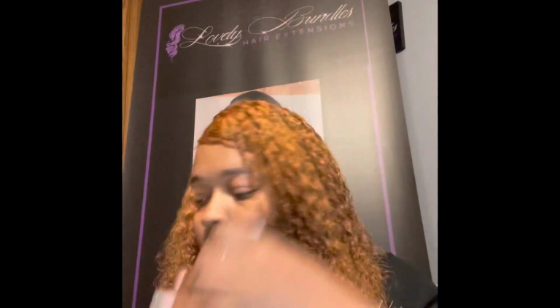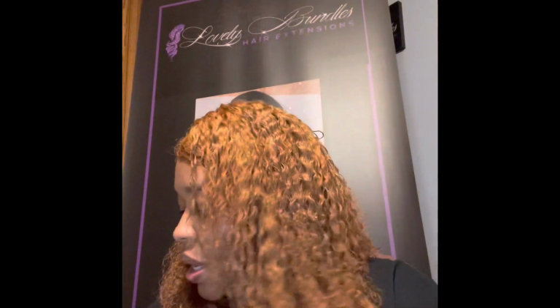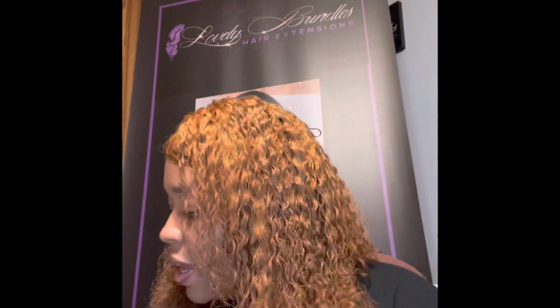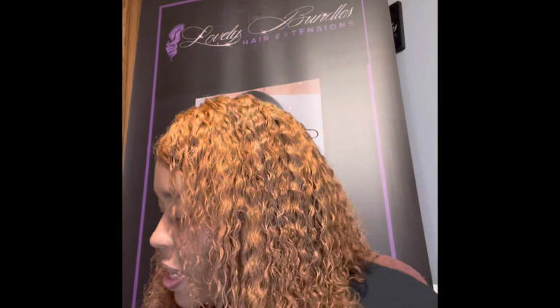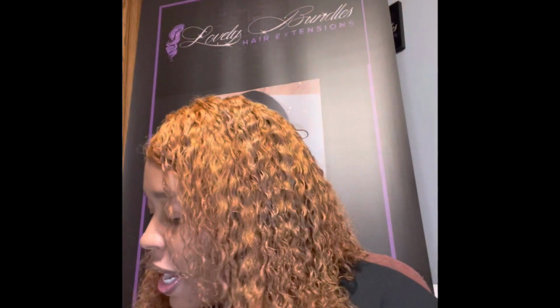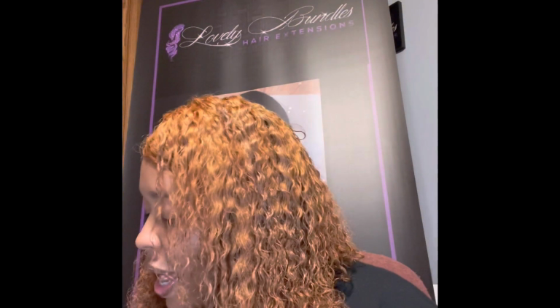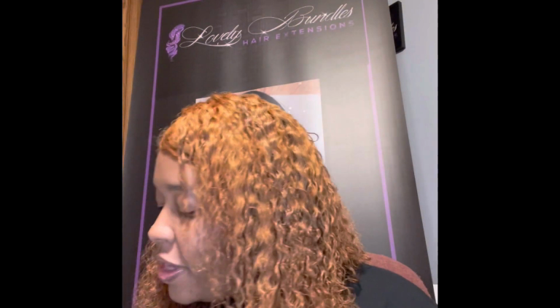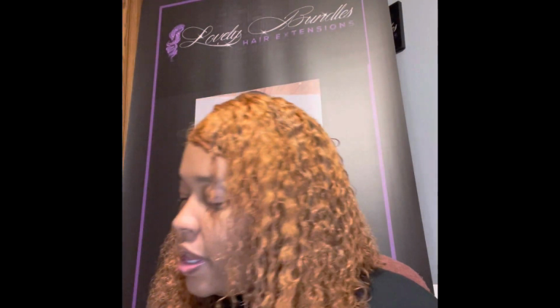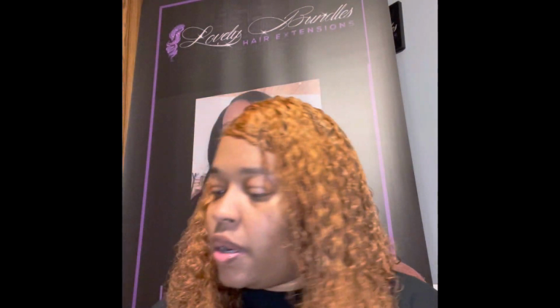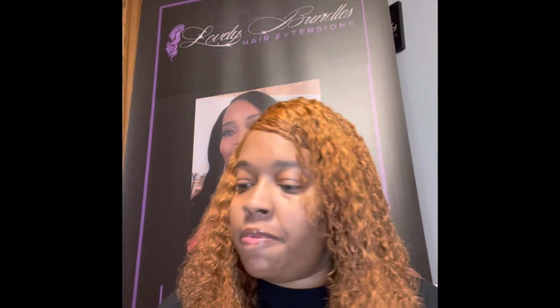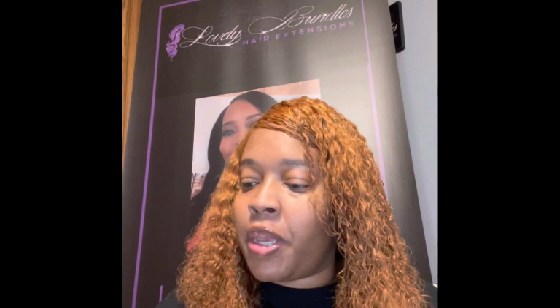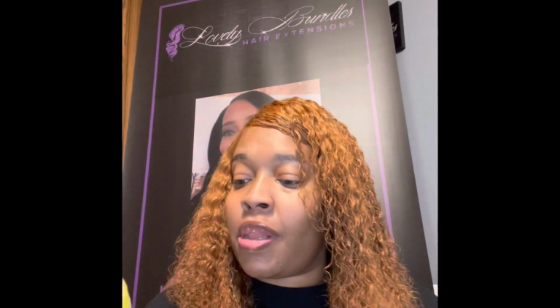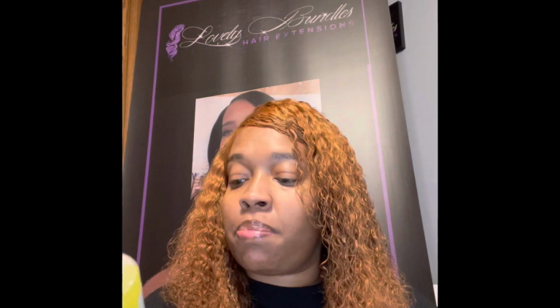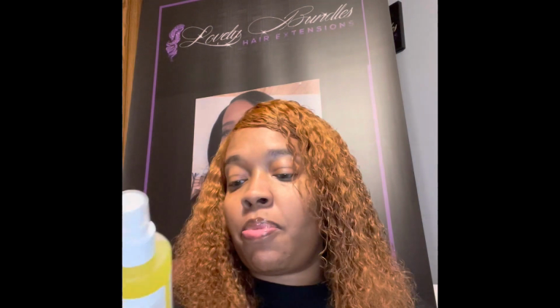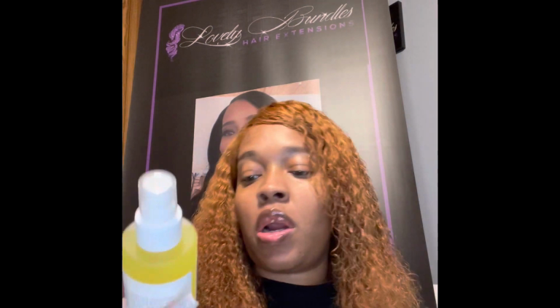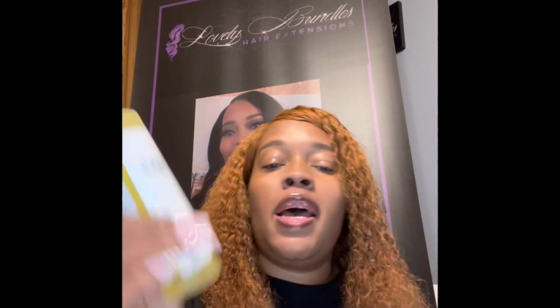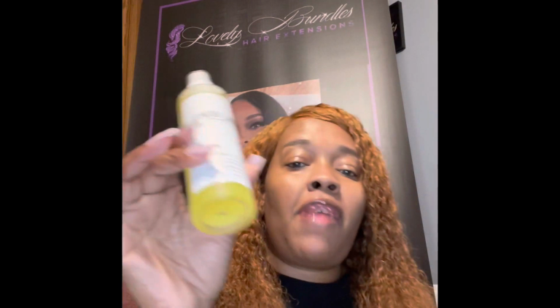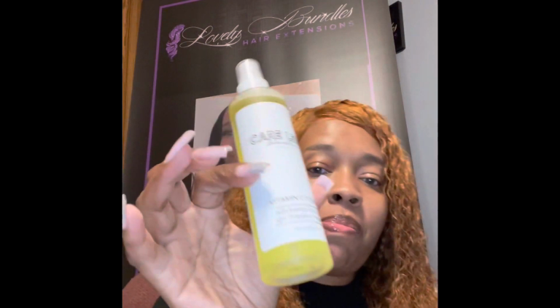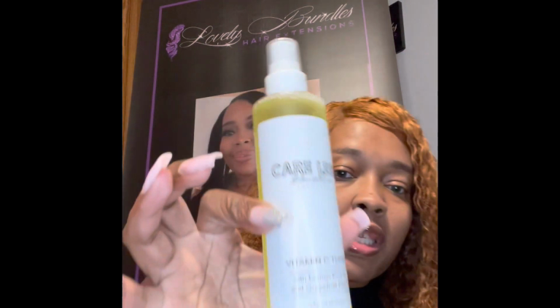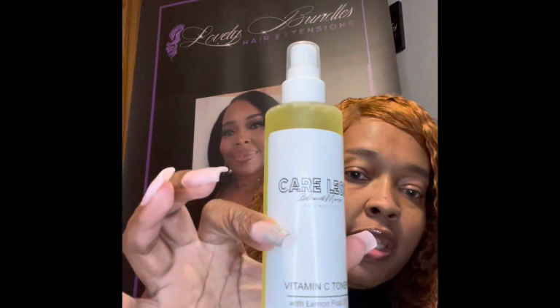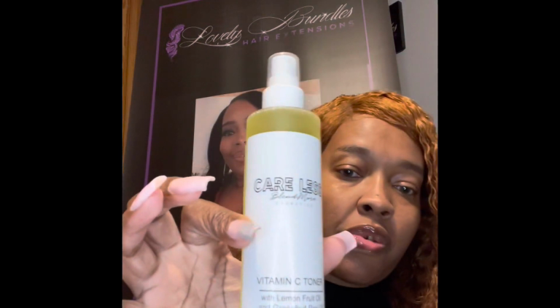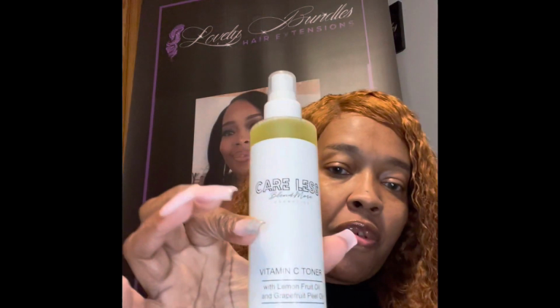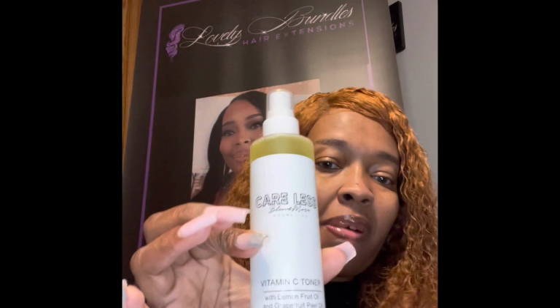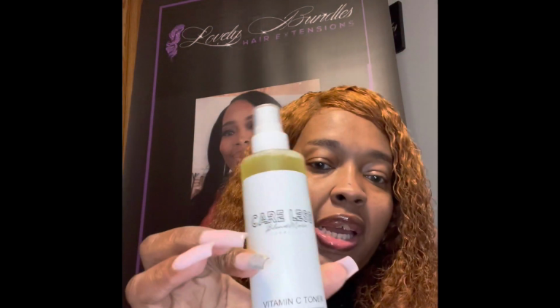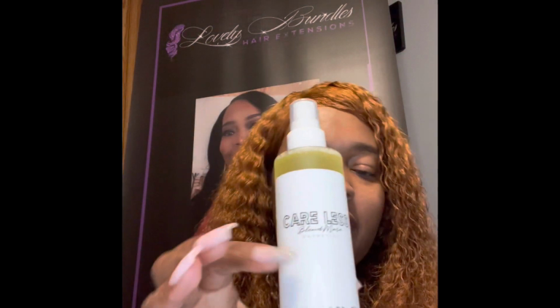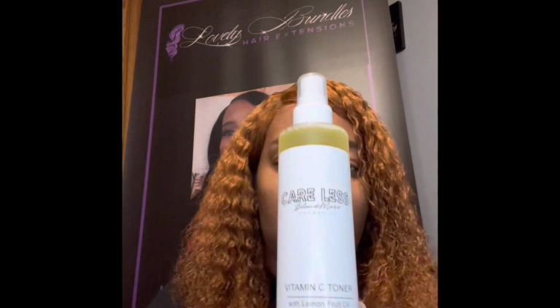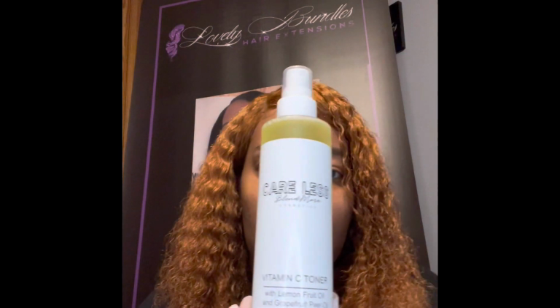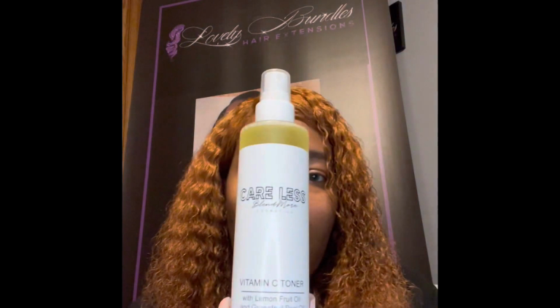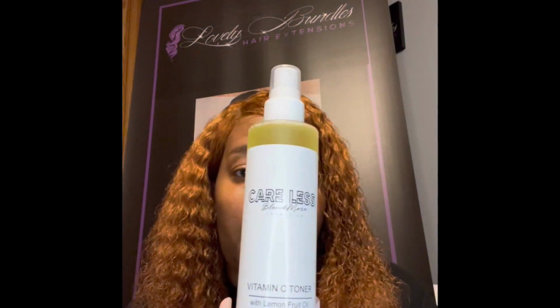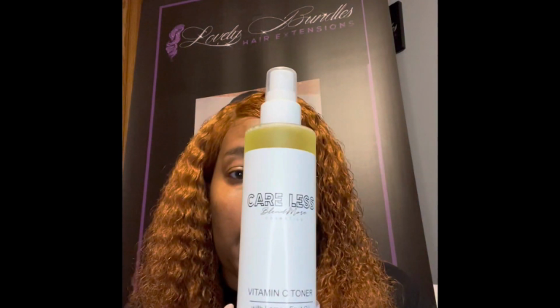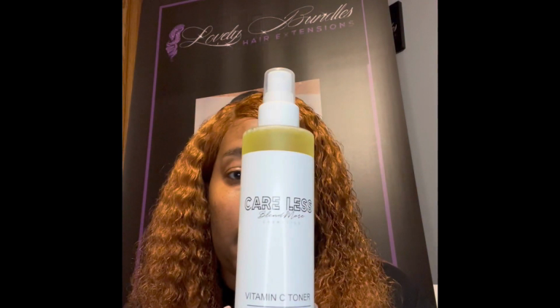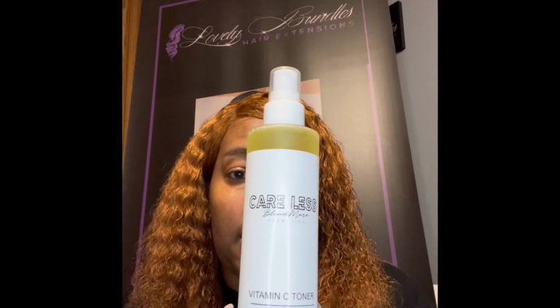And then I got the Careless Blendmore Vitamin C Toner for my face. I really needed this.